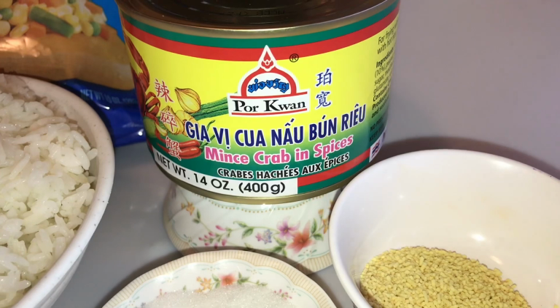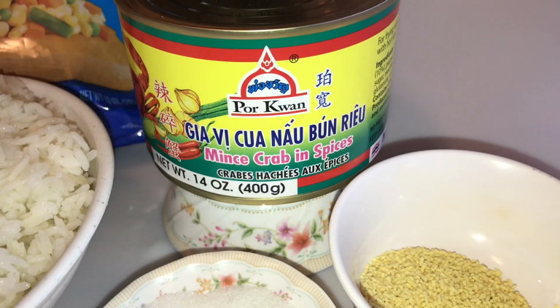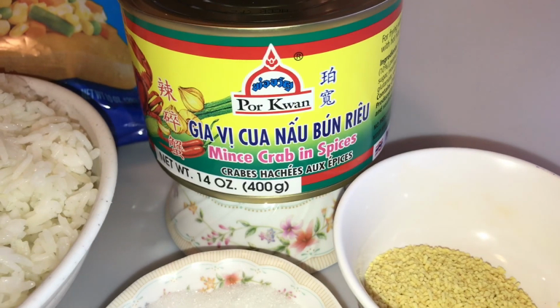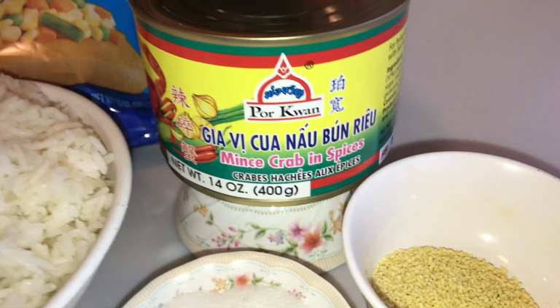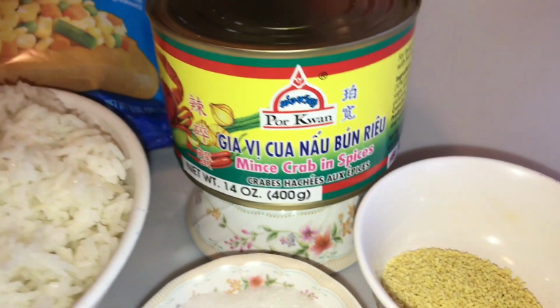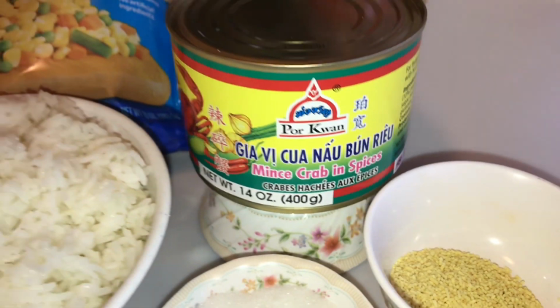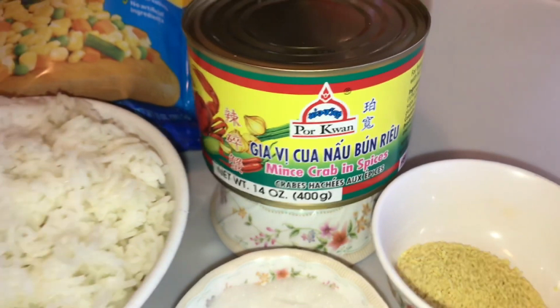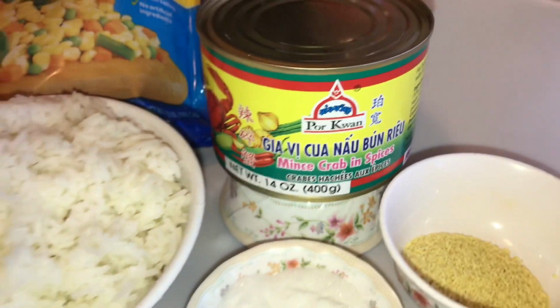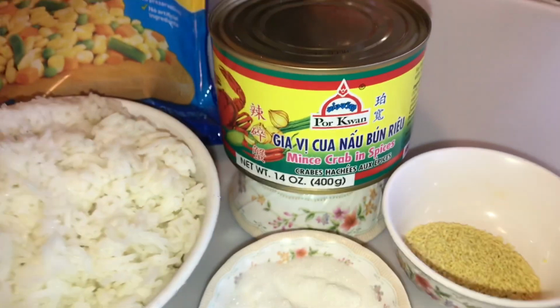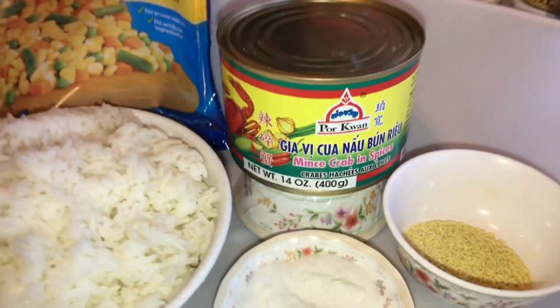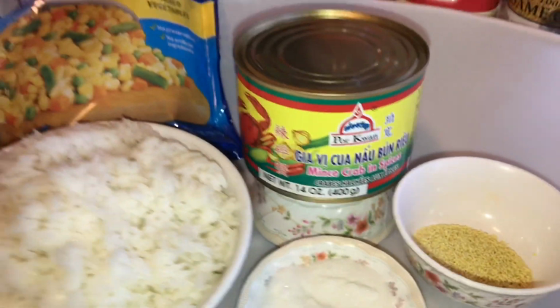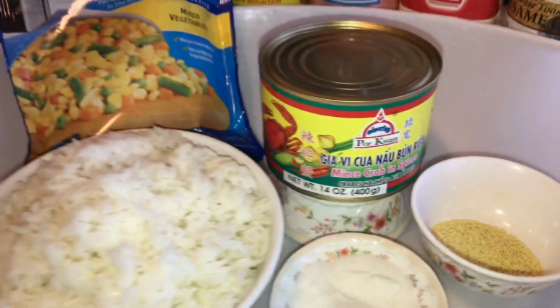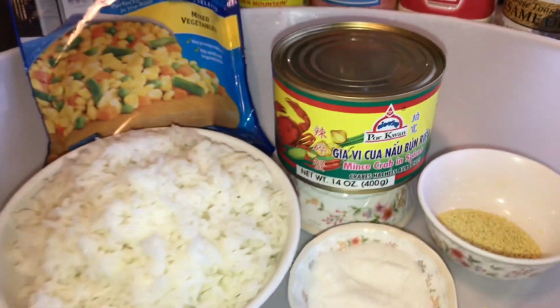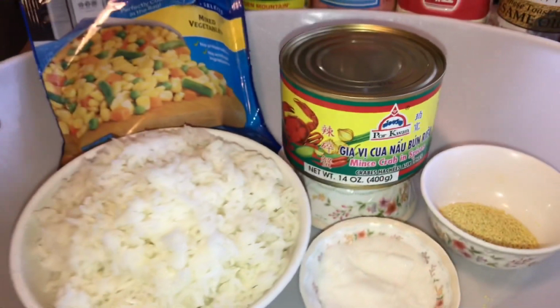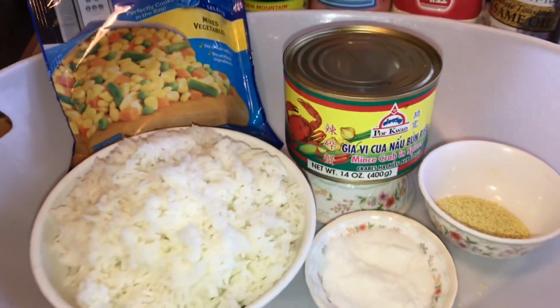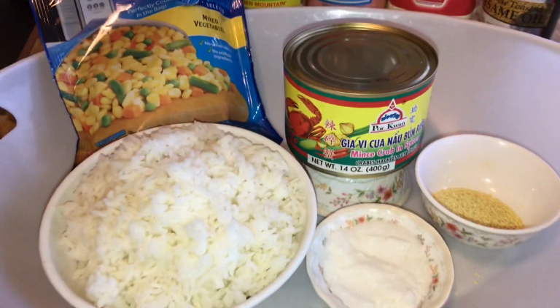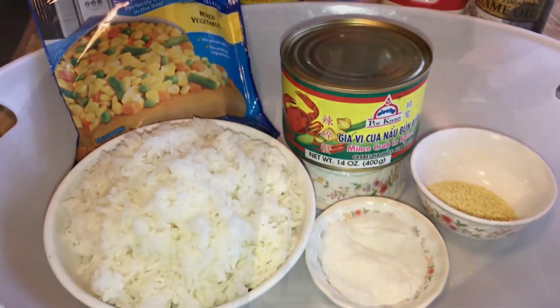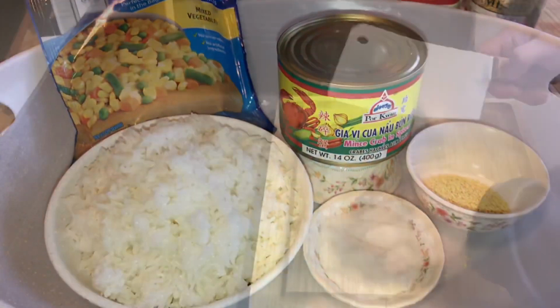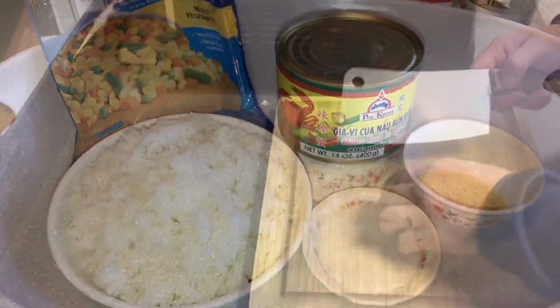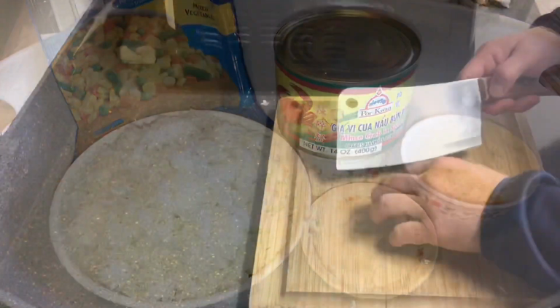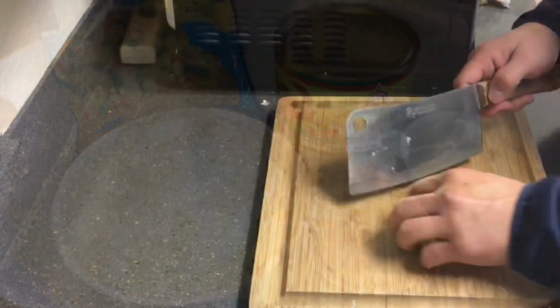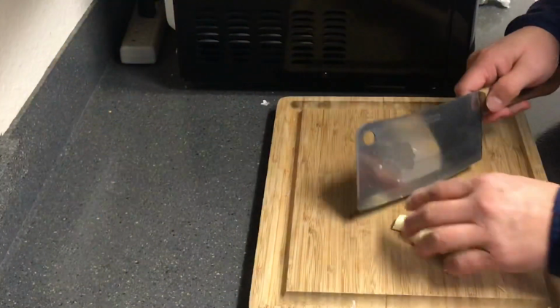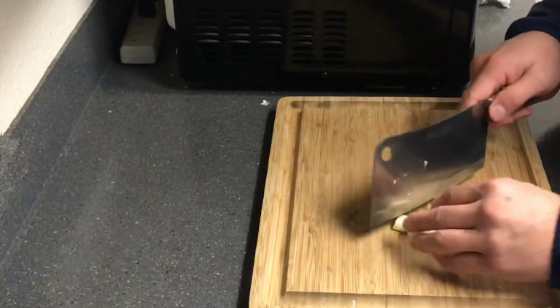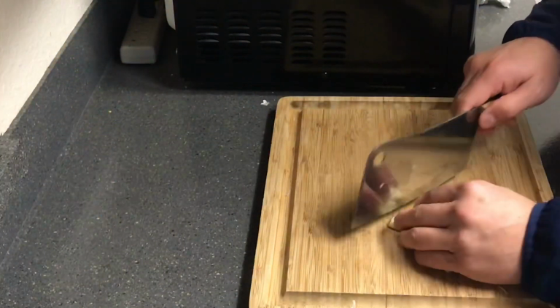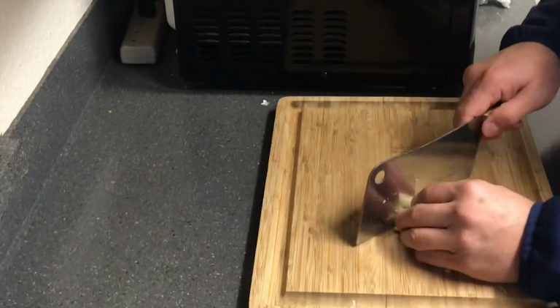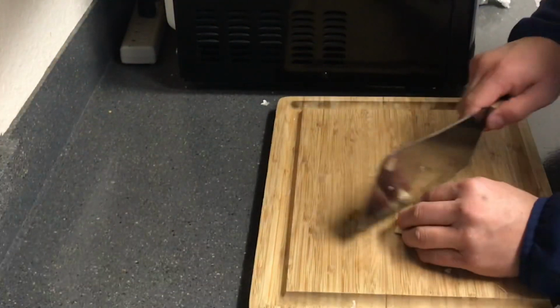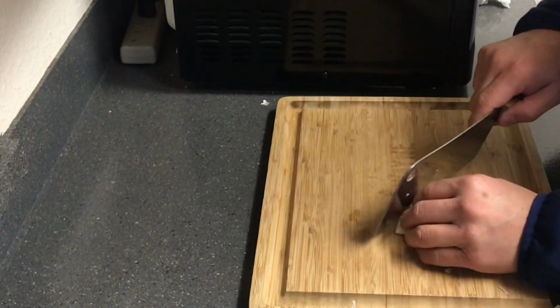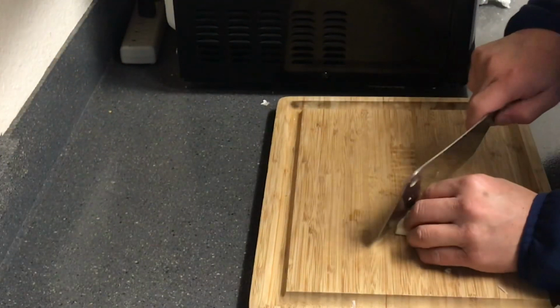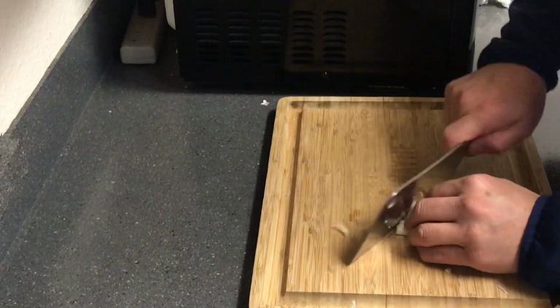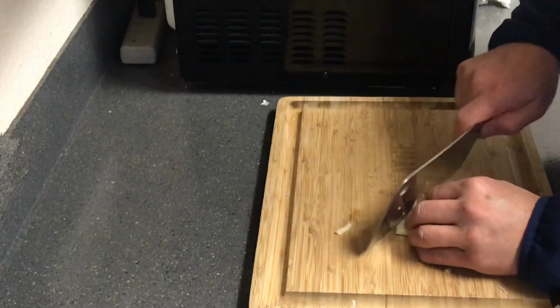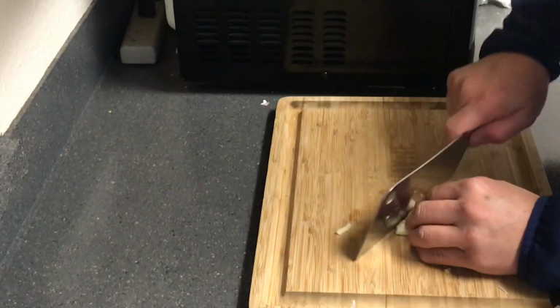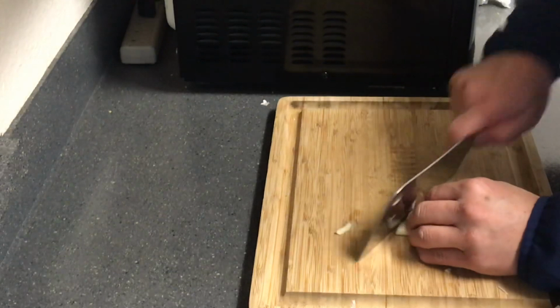Hello everyone, today I'm making fried rice using a can of minced crab in spices.